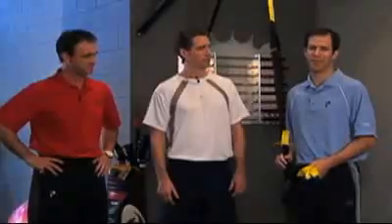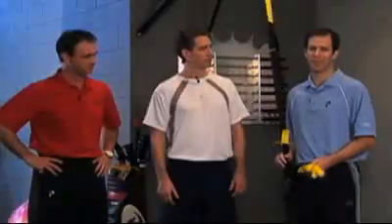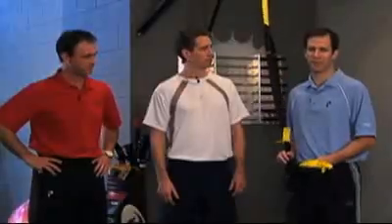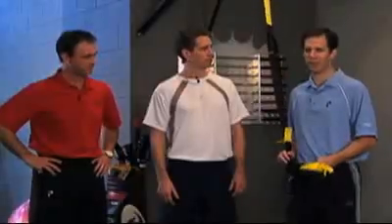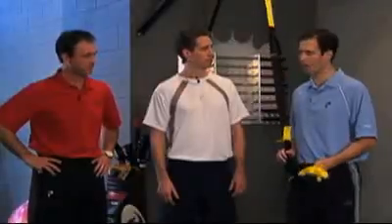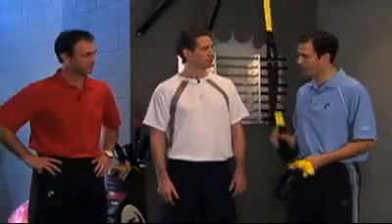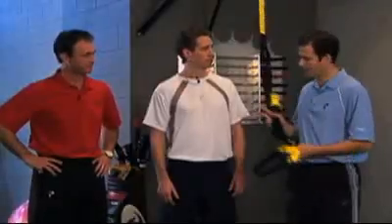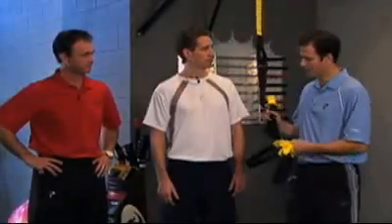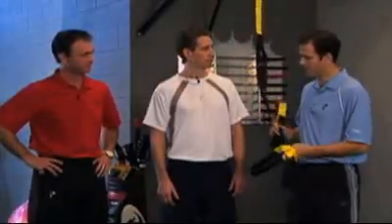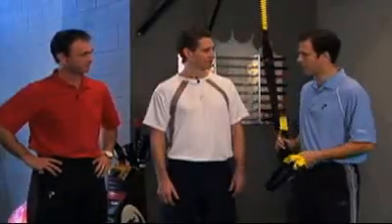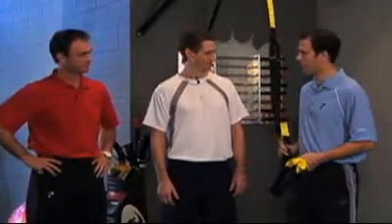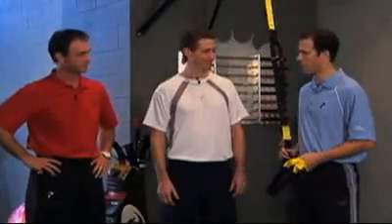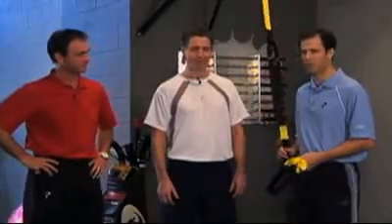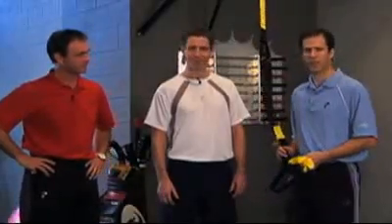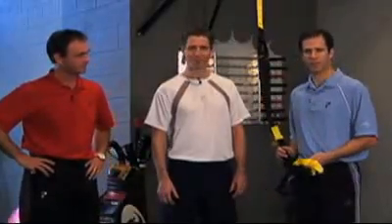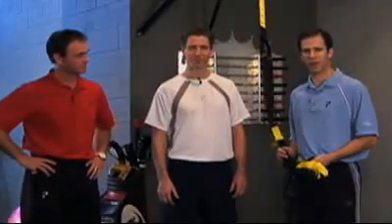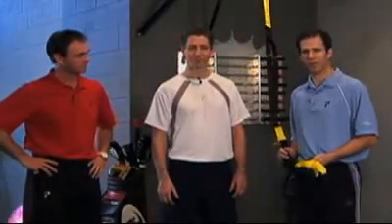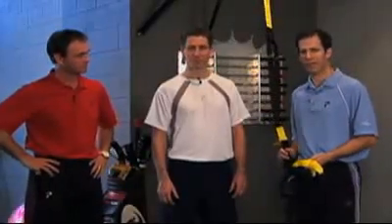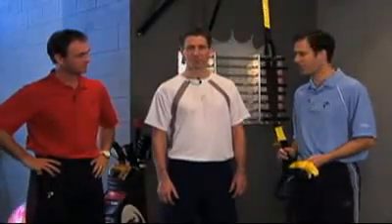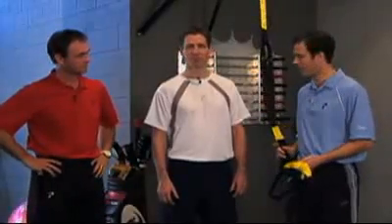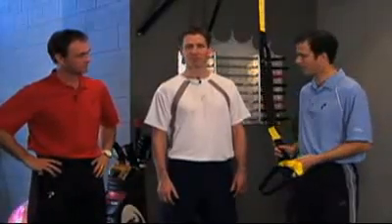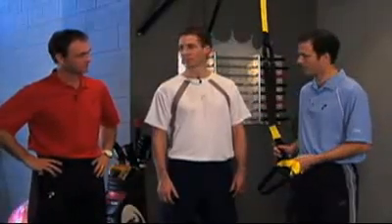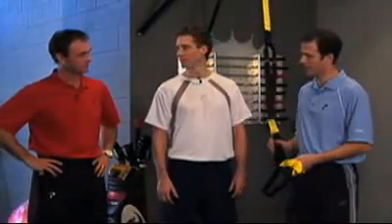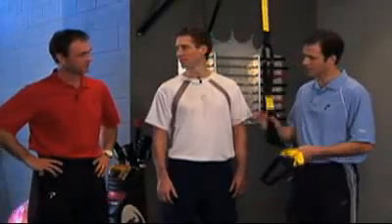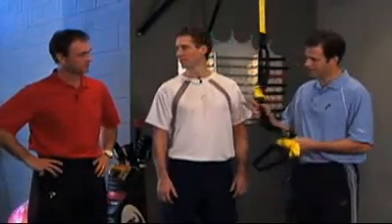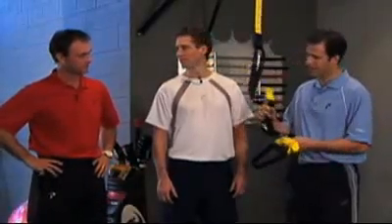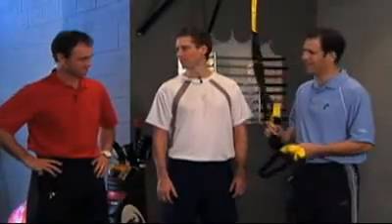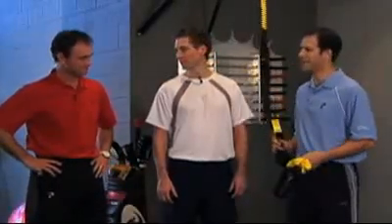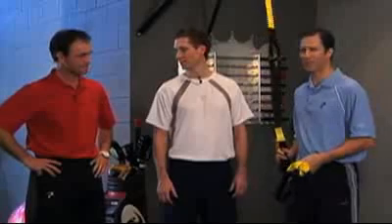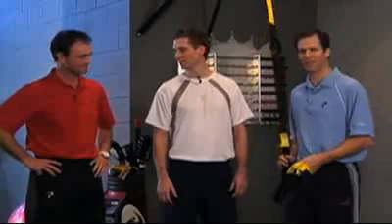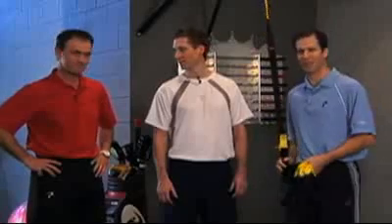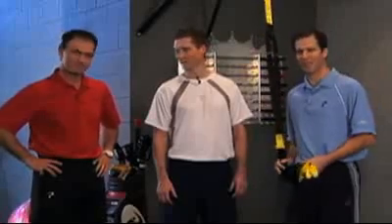I'm Dr. Greg Rose. This is Frazier Quelch, Director of Programming and Education for TRX, and you guys know Dave Phillips.